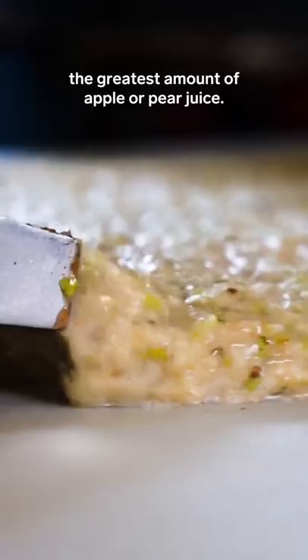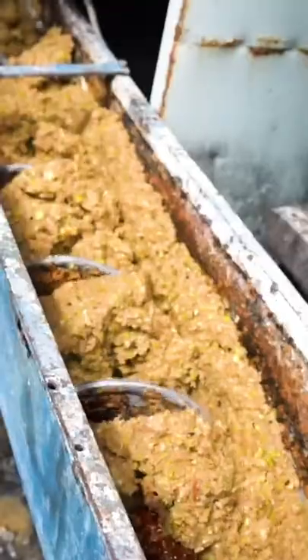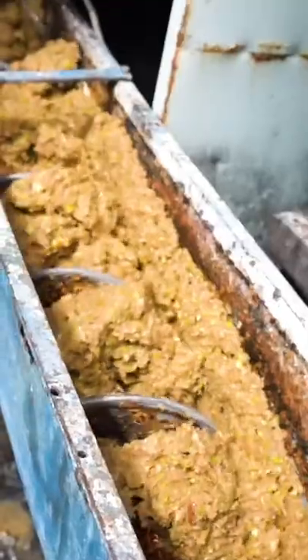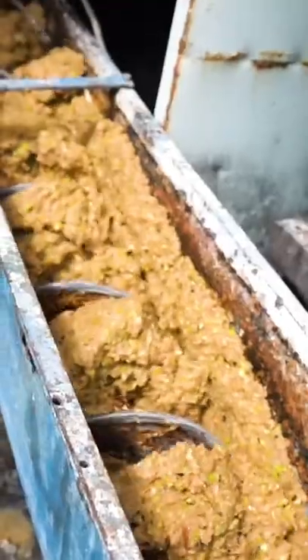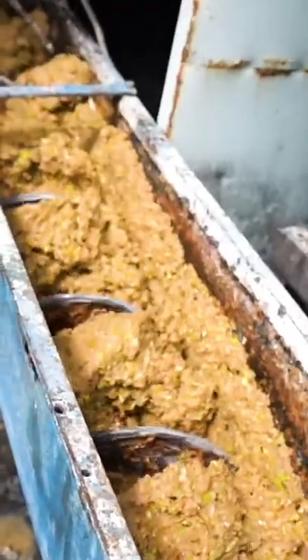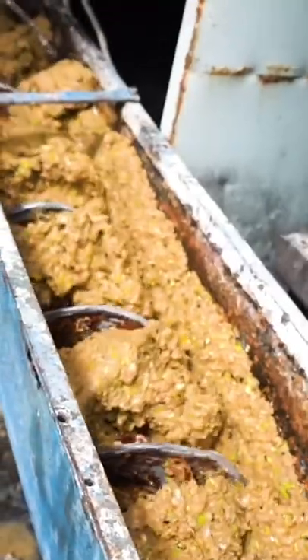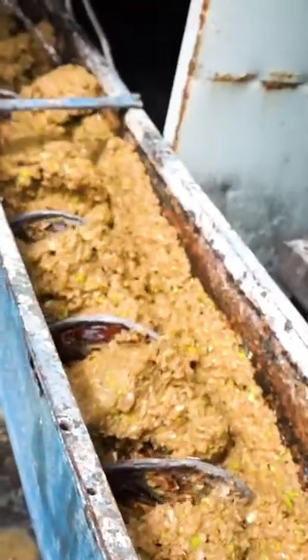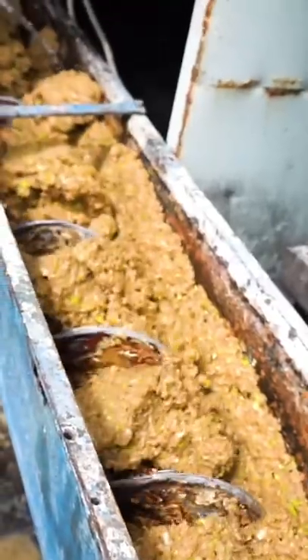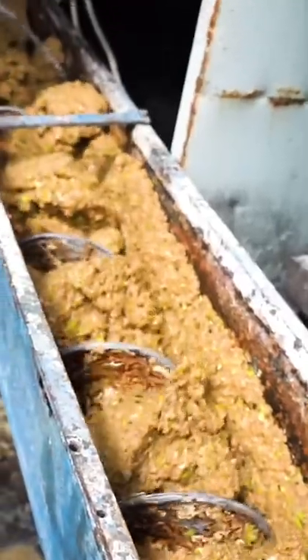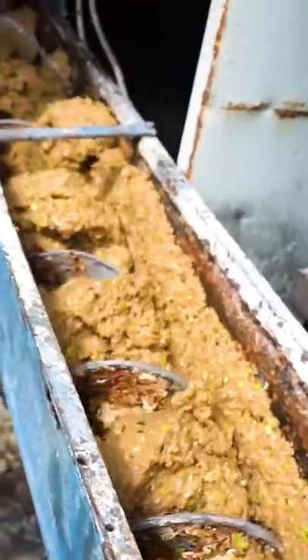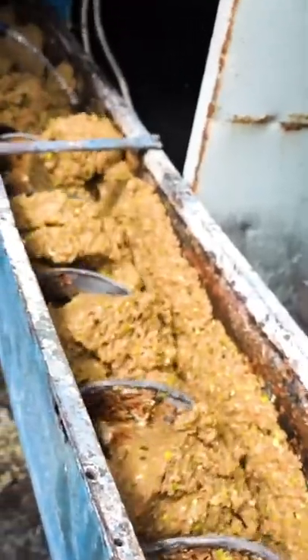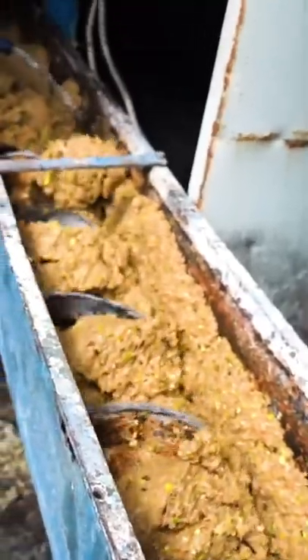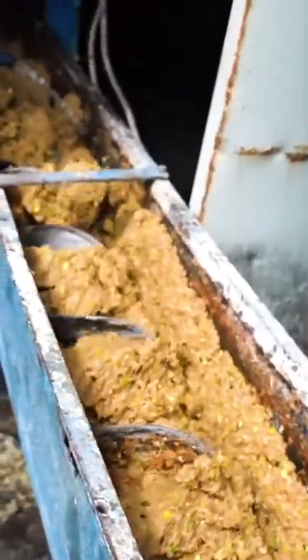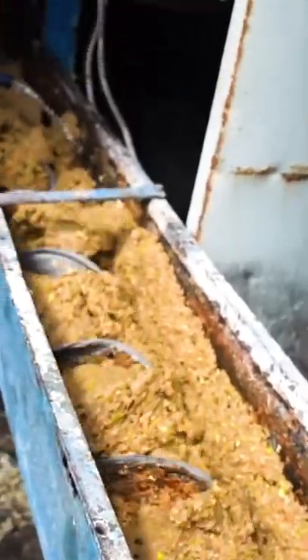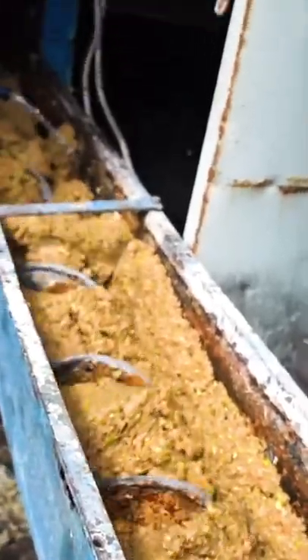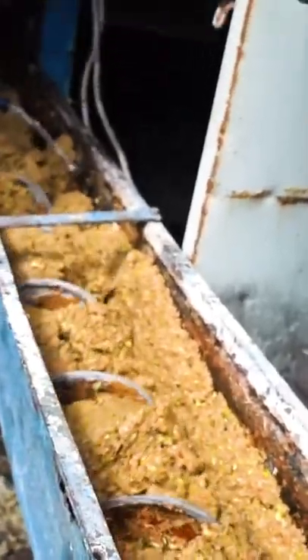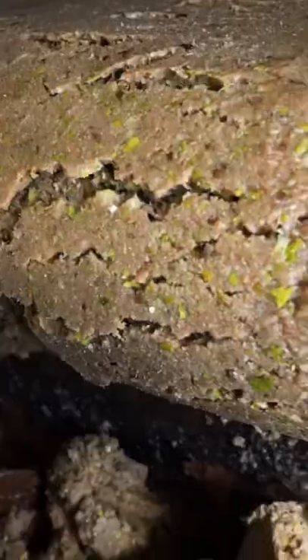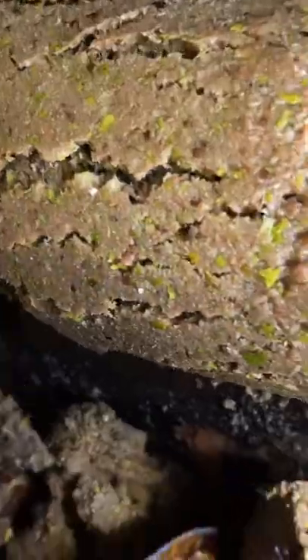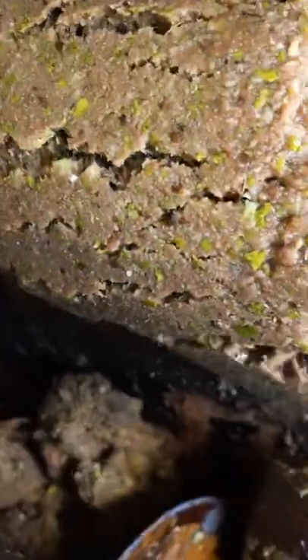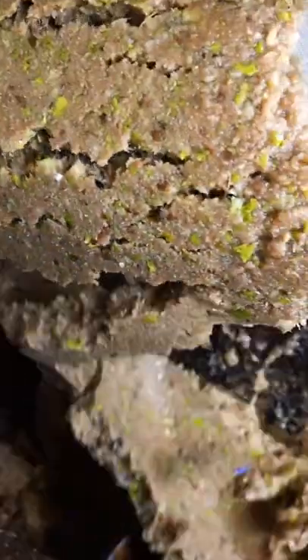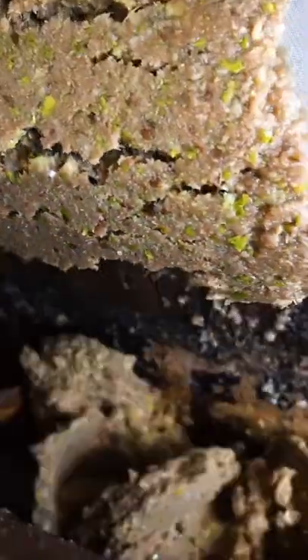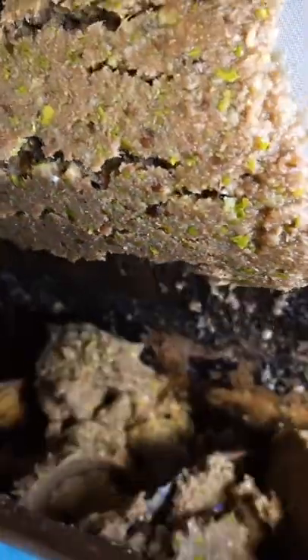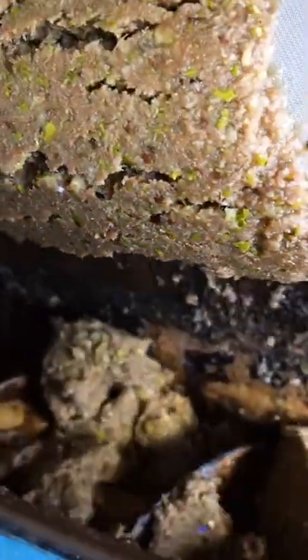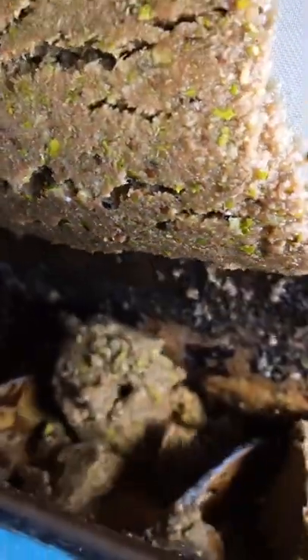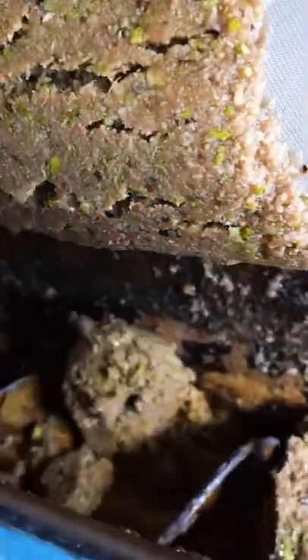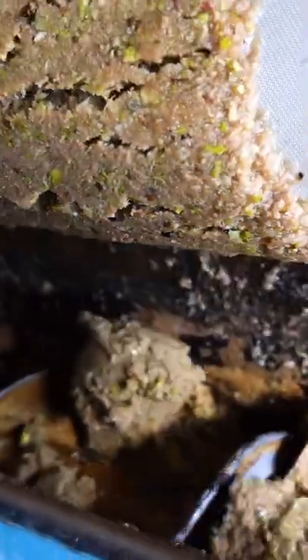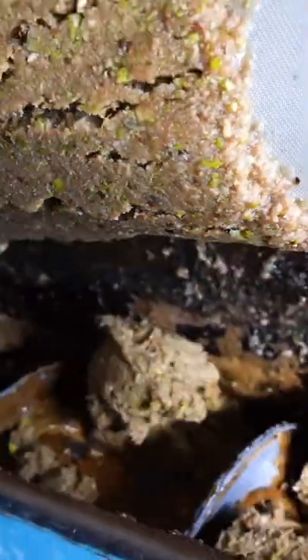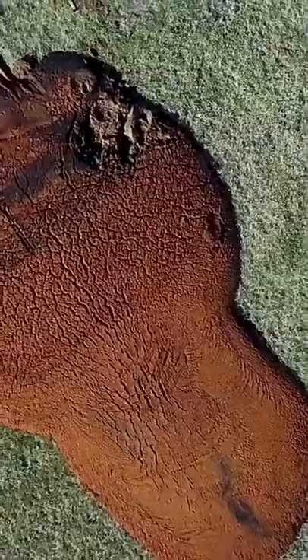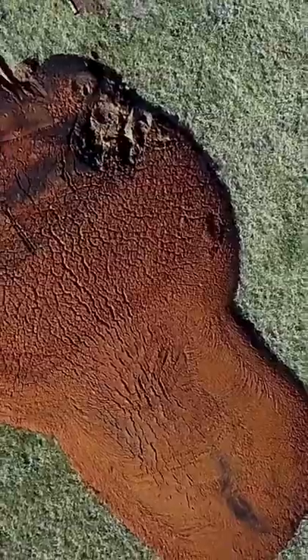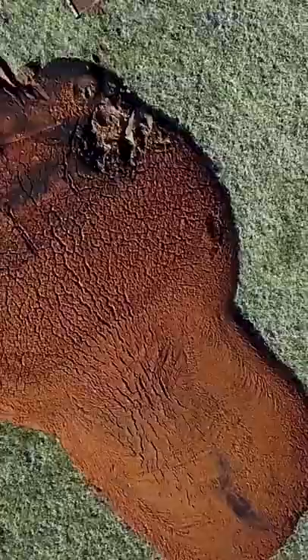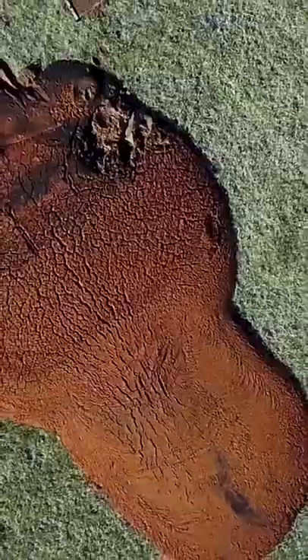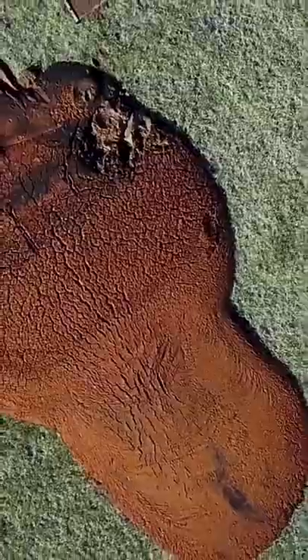After squeezing the juice out, about a third of the fruit is left over, and cideries have to figure out what to do with it.